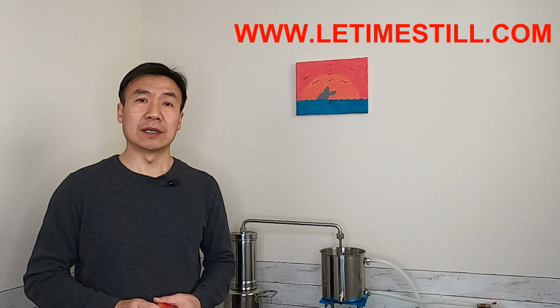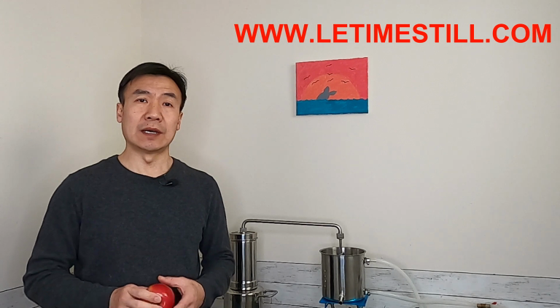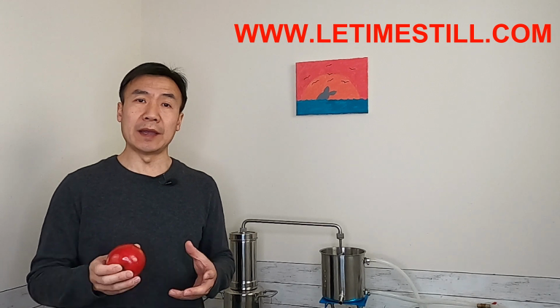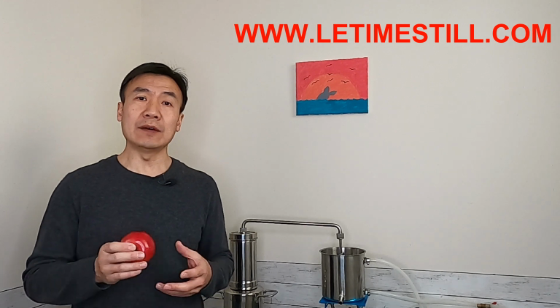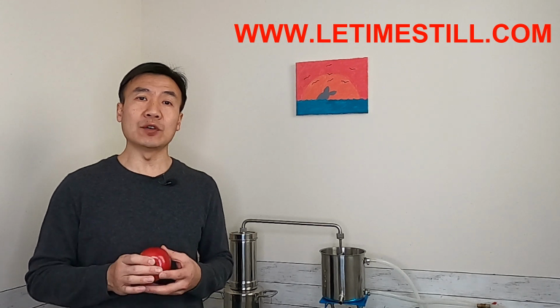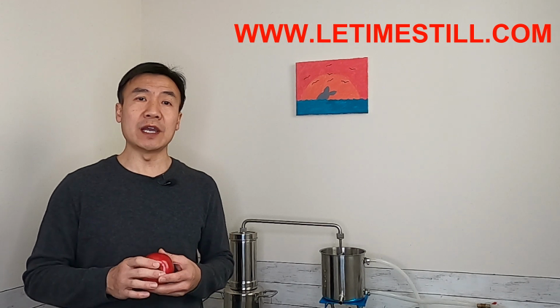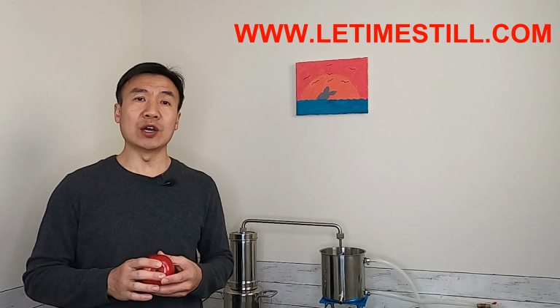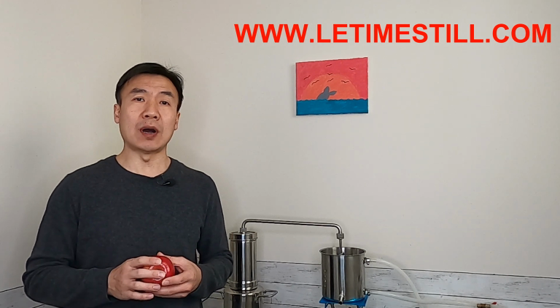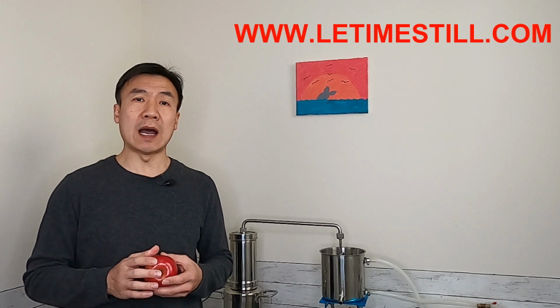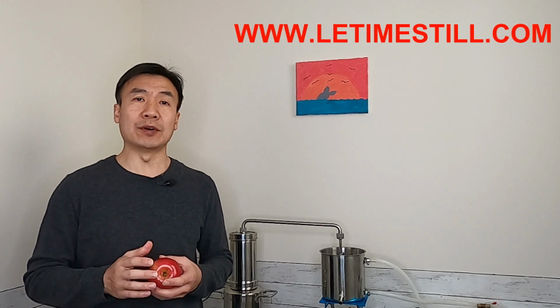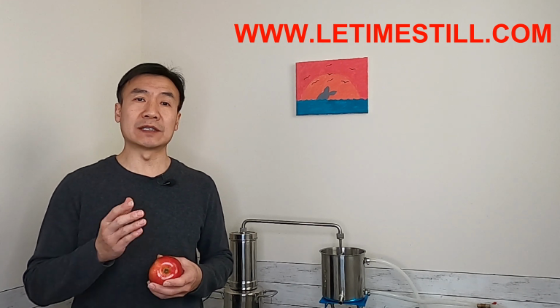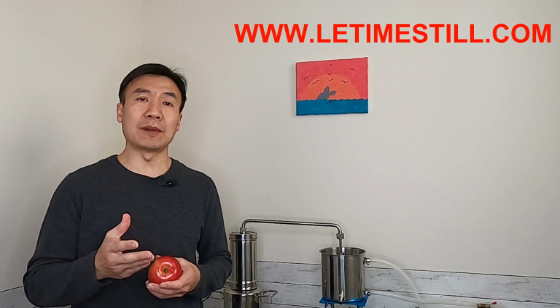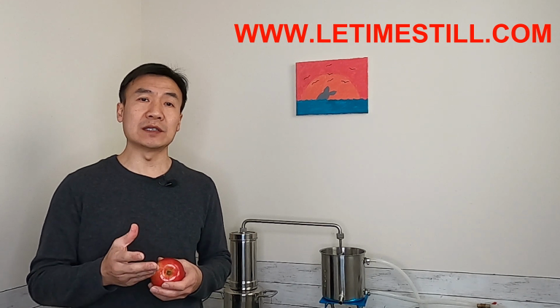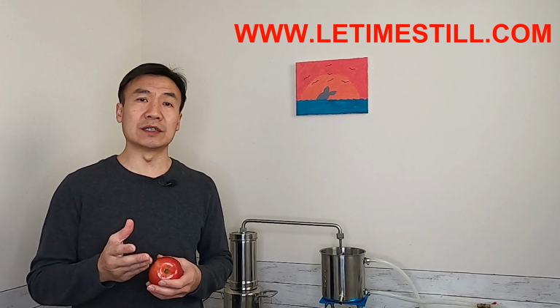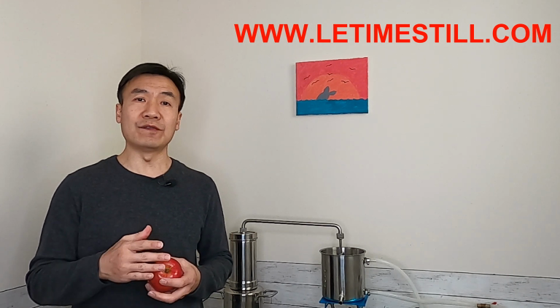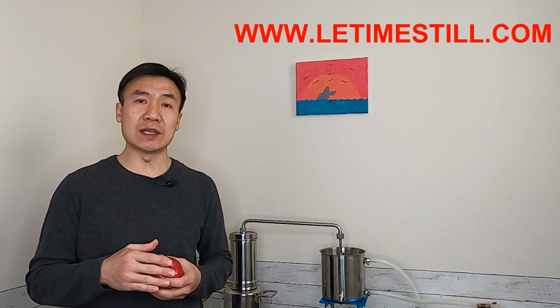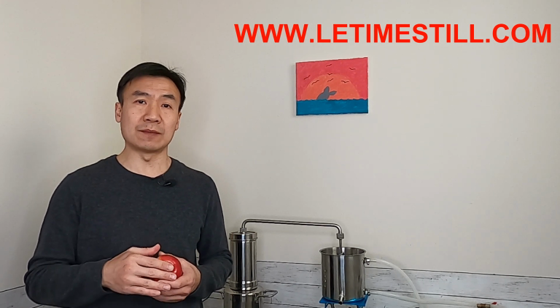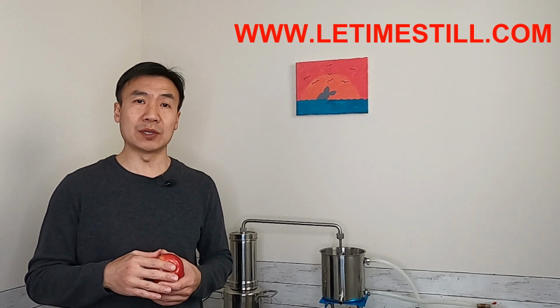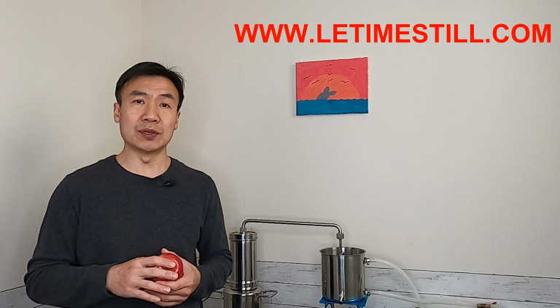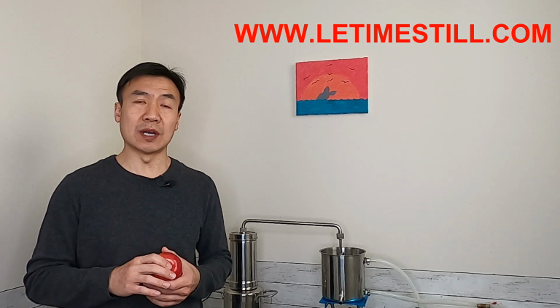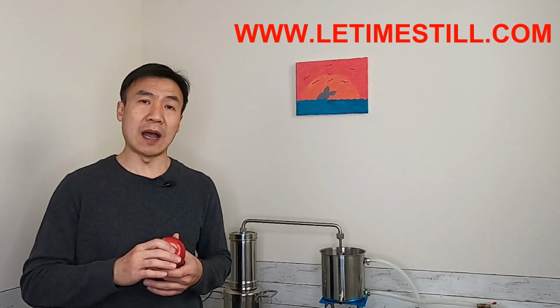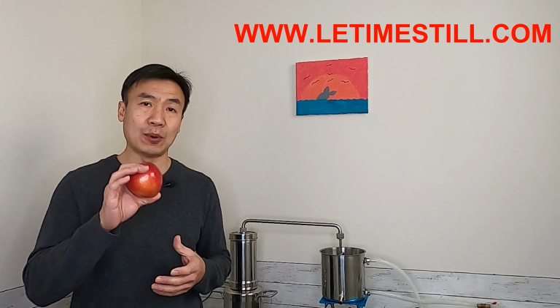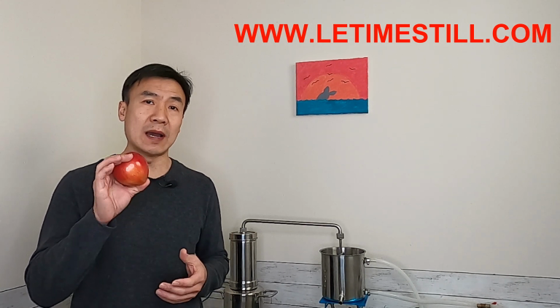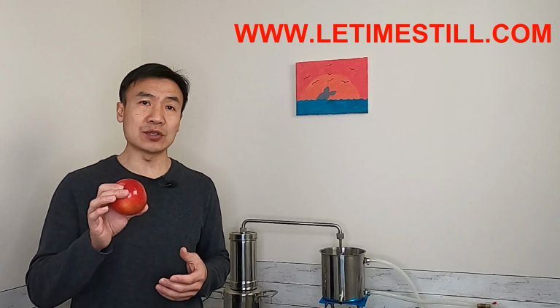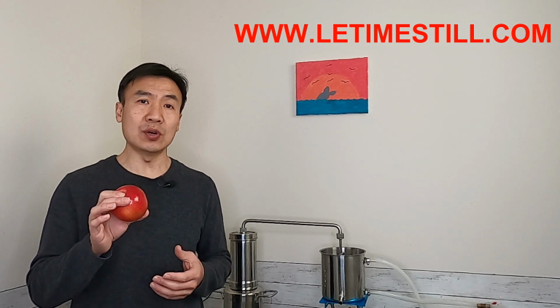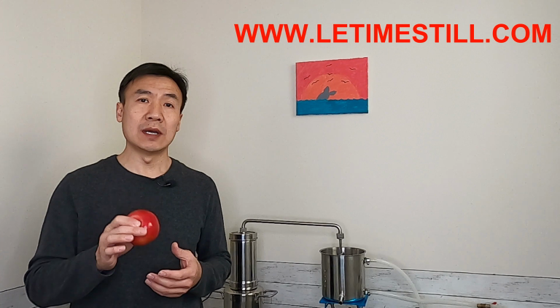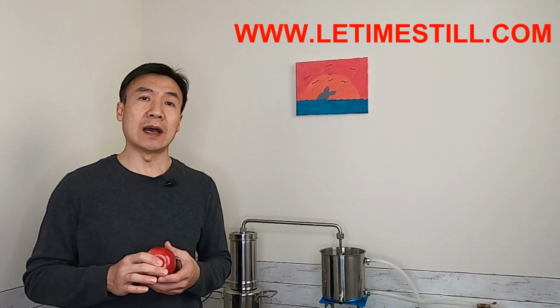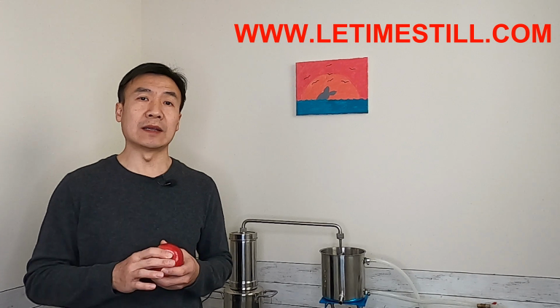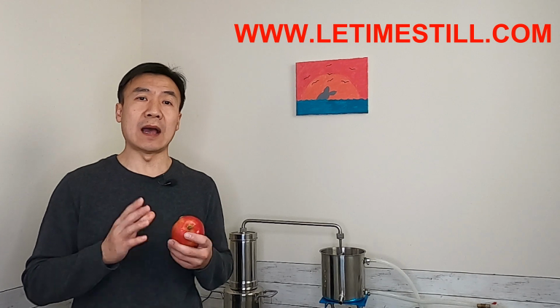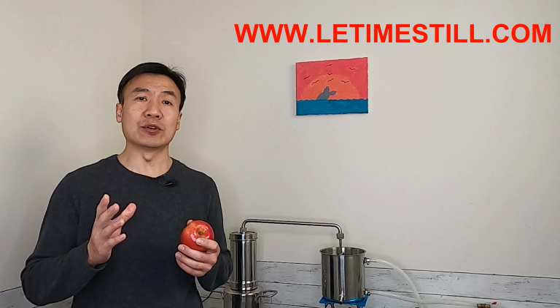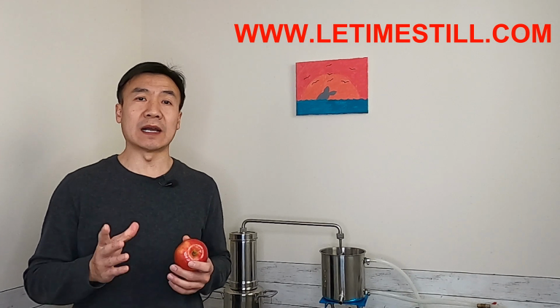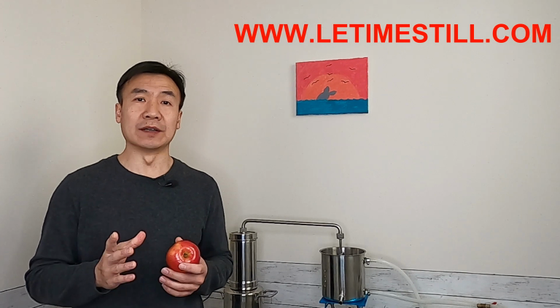At the end of the video, I will explain the difference between apple hydrosol and apple cider.